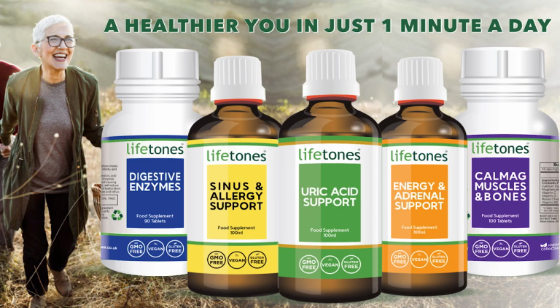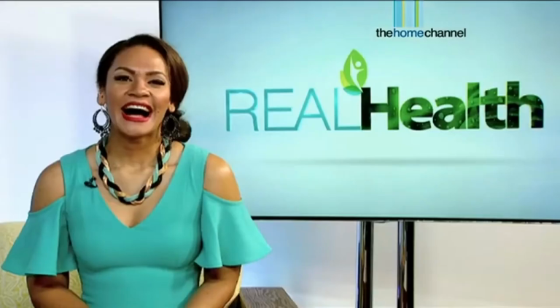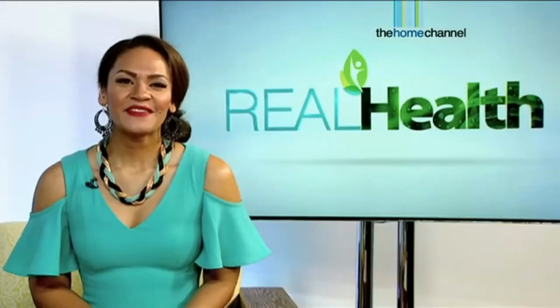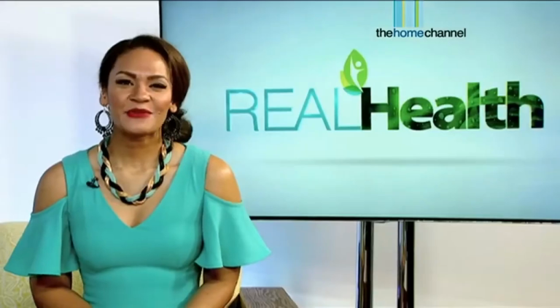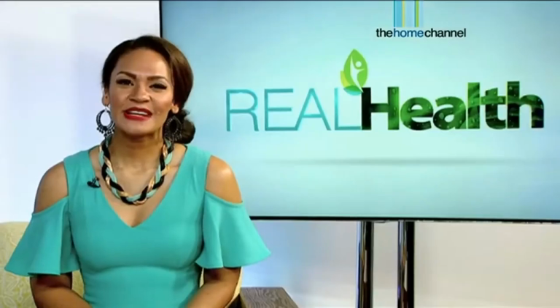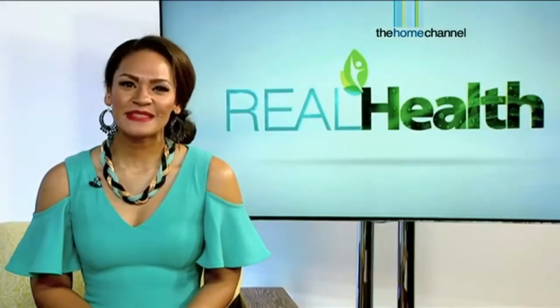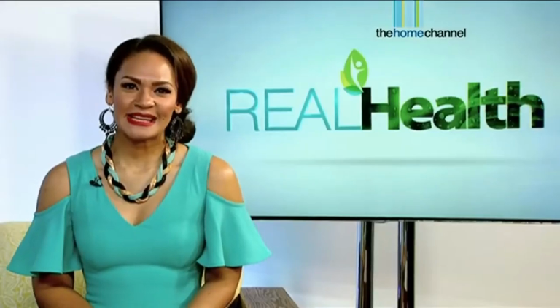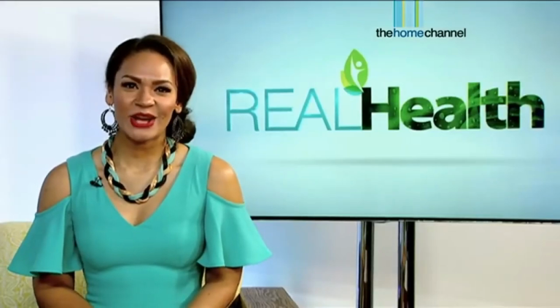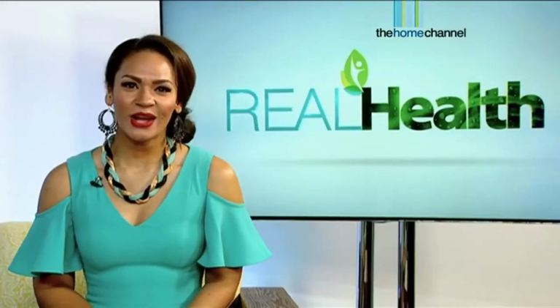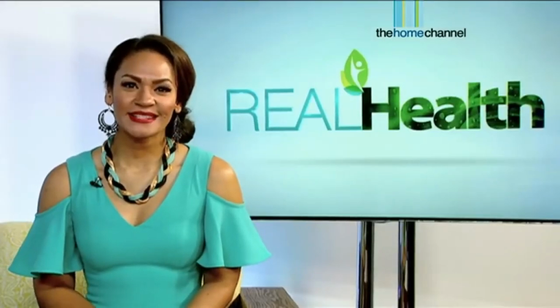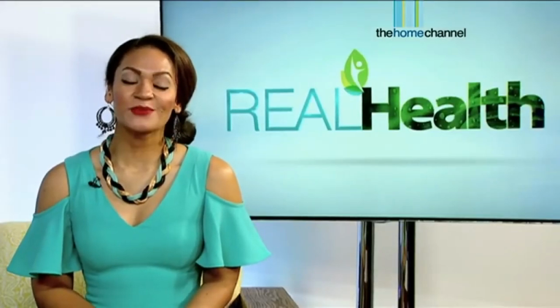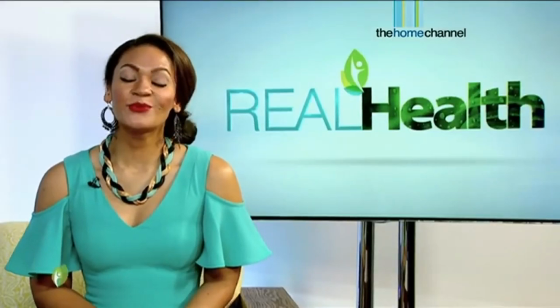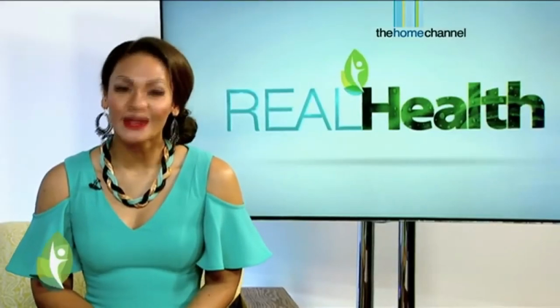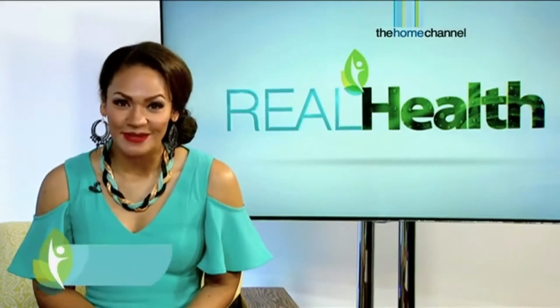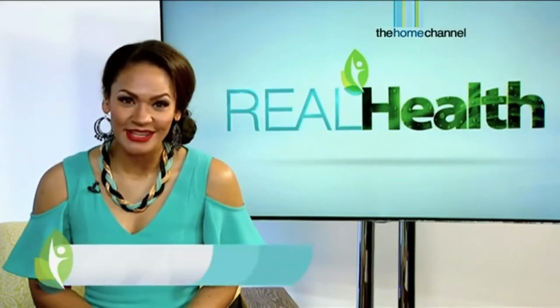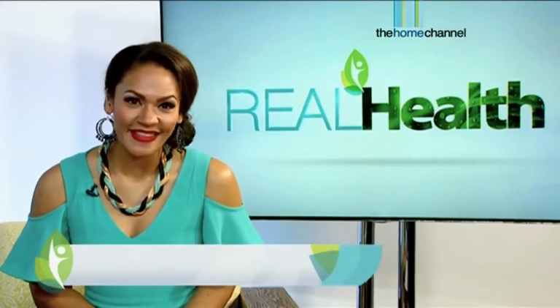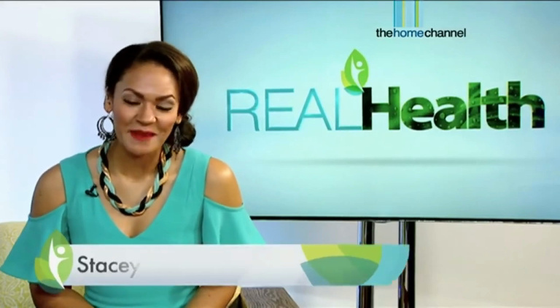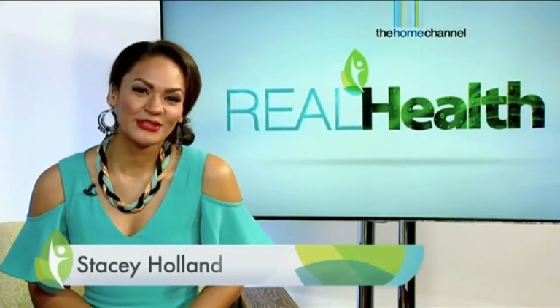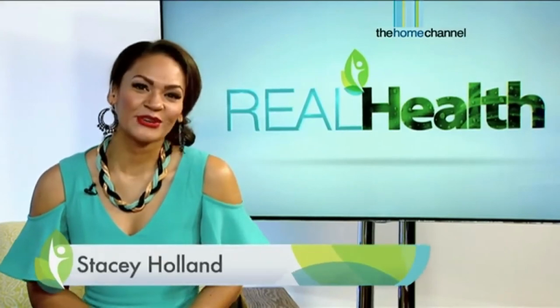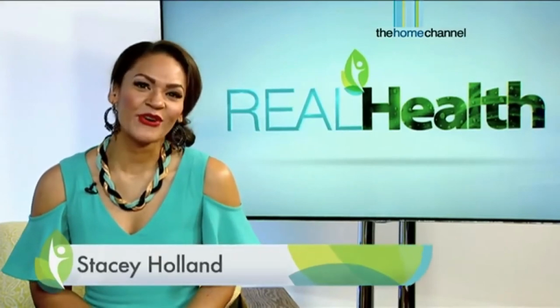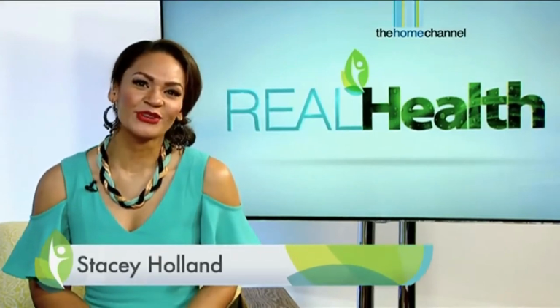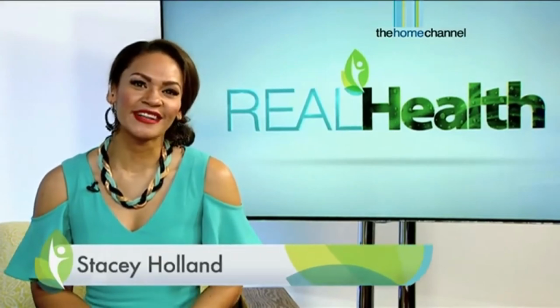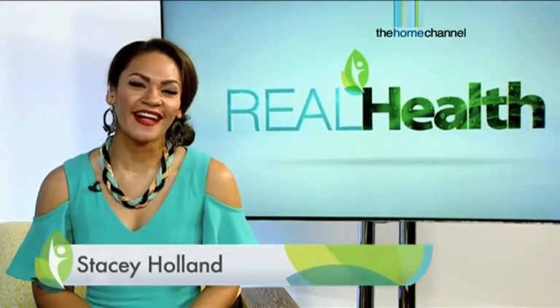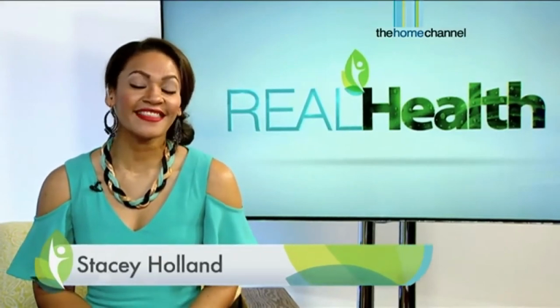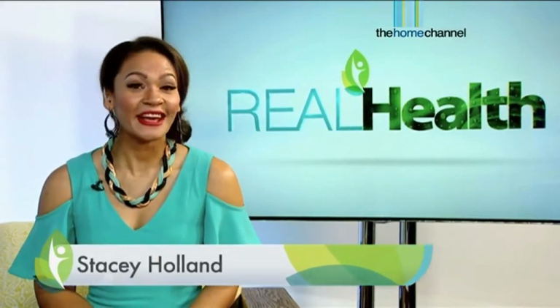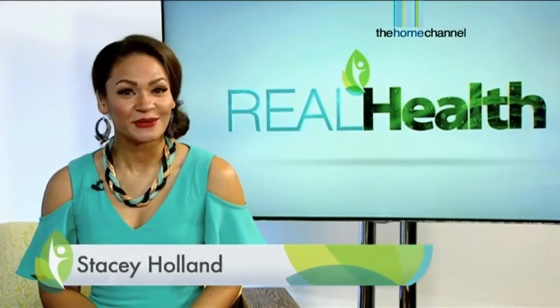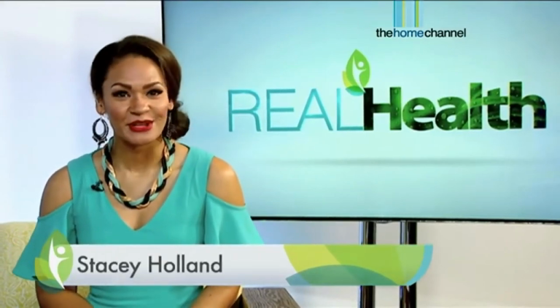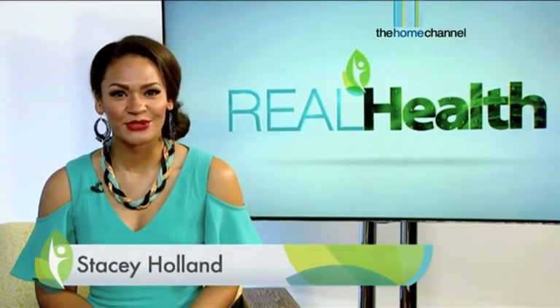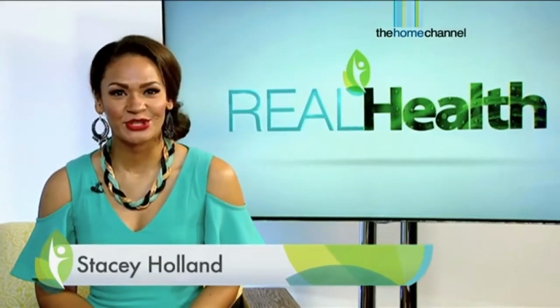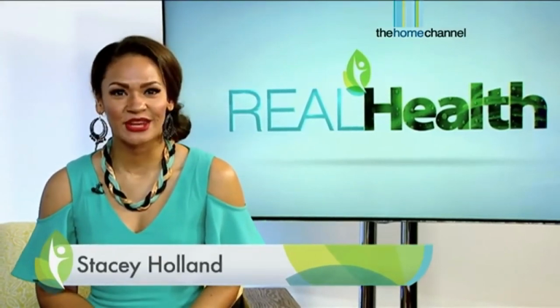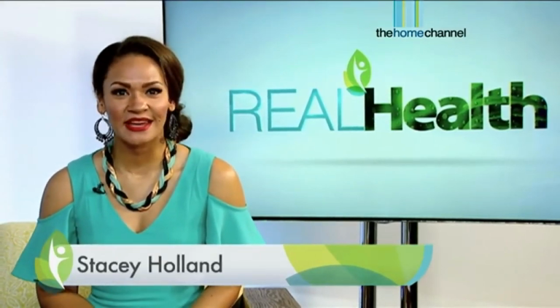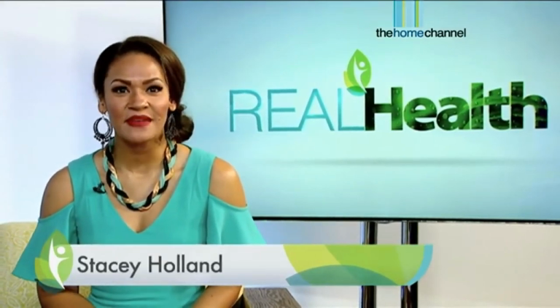Hi everyone, I'm Stacey Holland and welcome to another episode of Real Health. Thanks so much for tuning in.